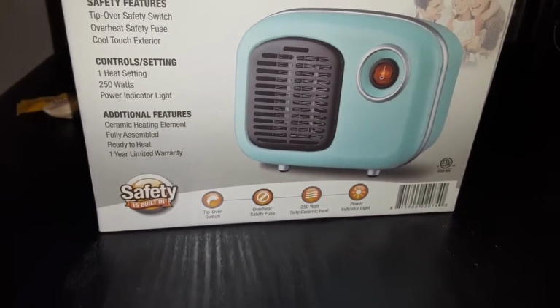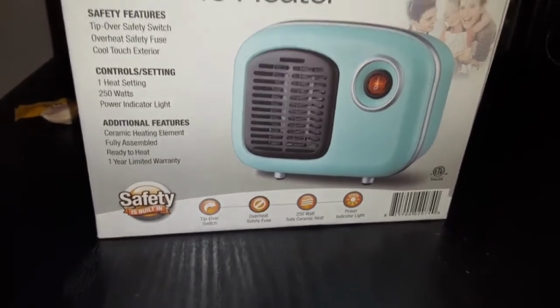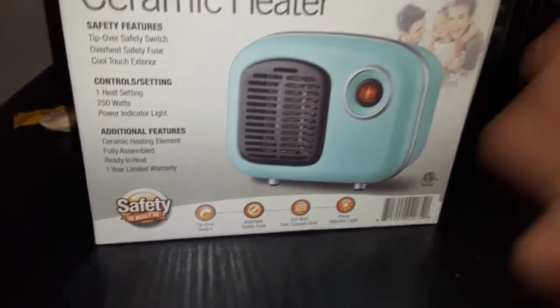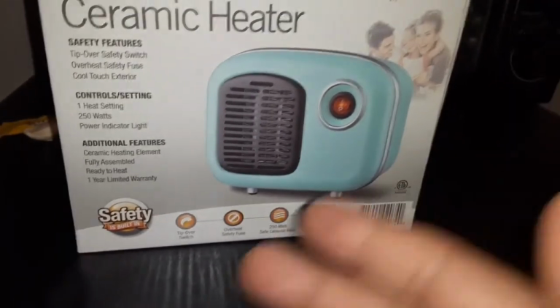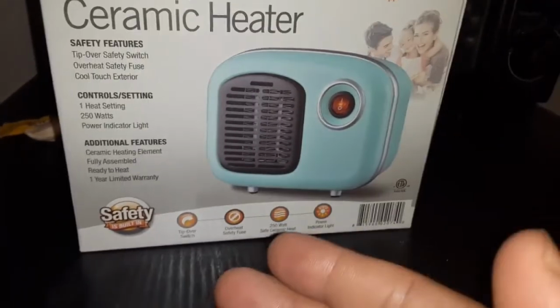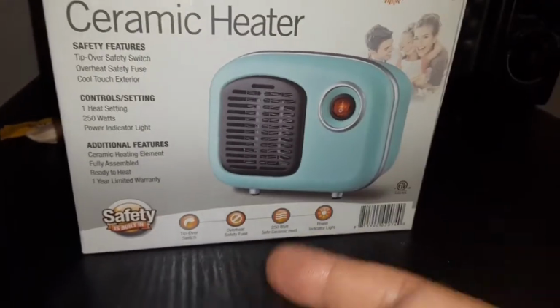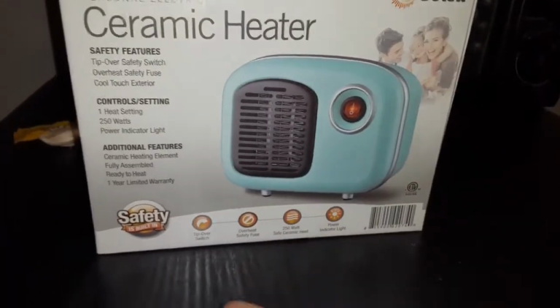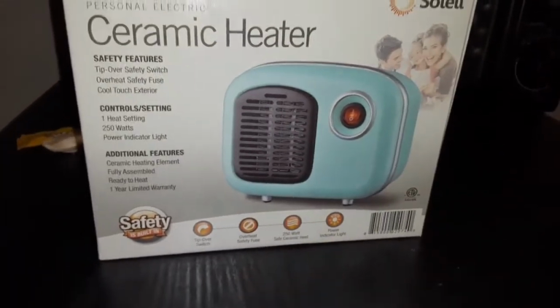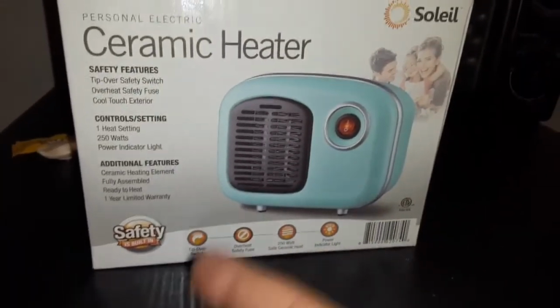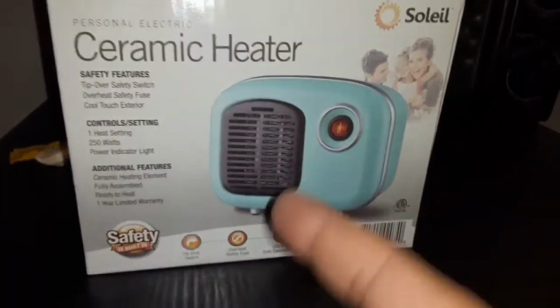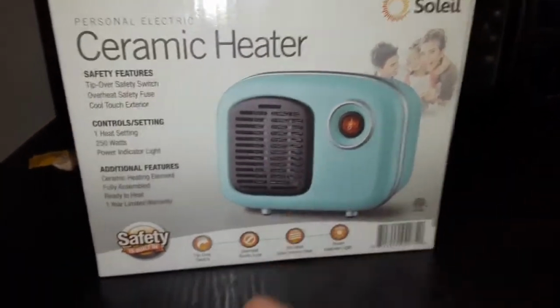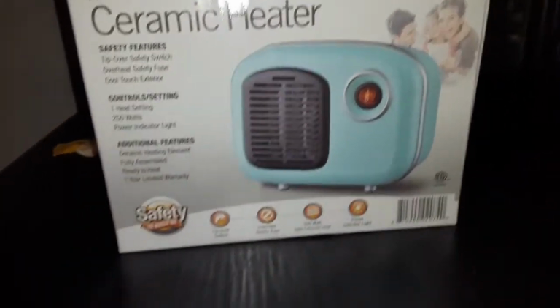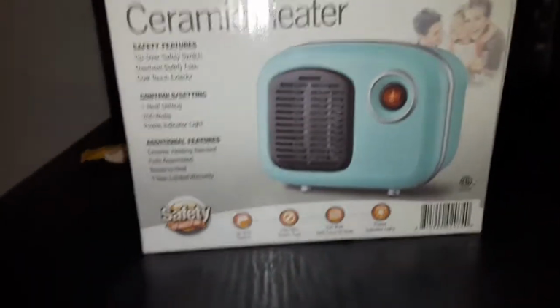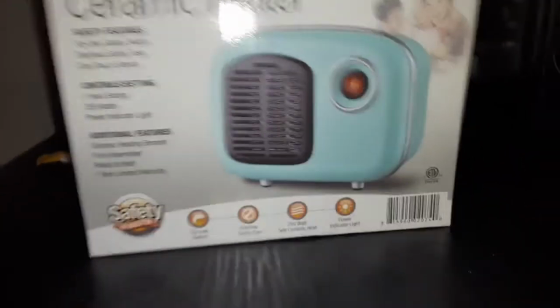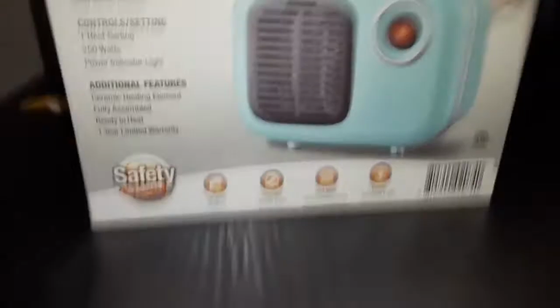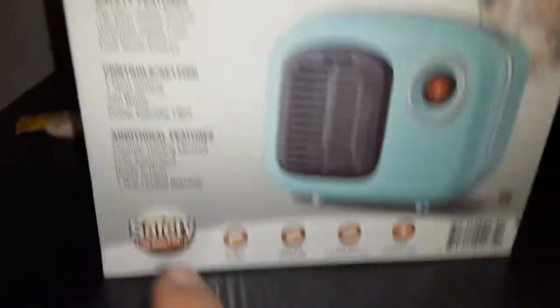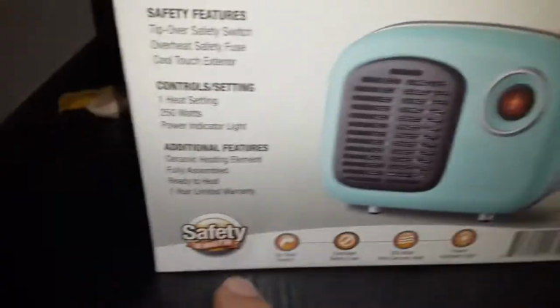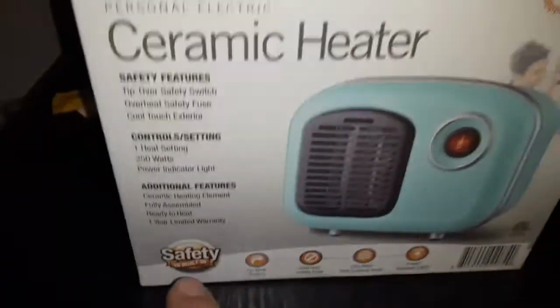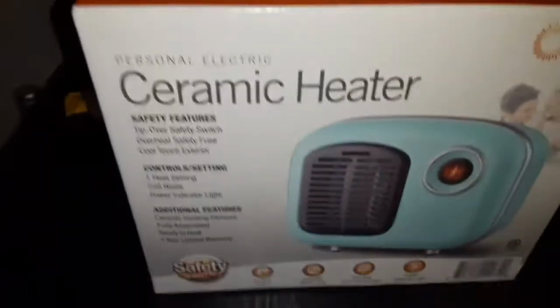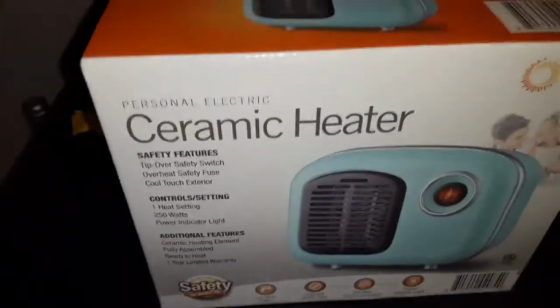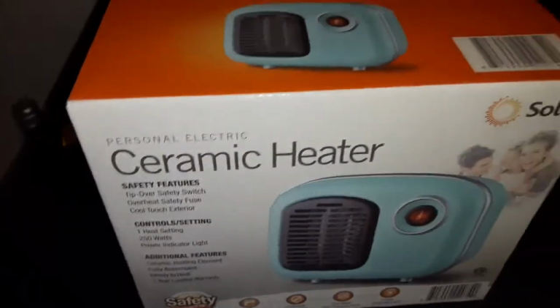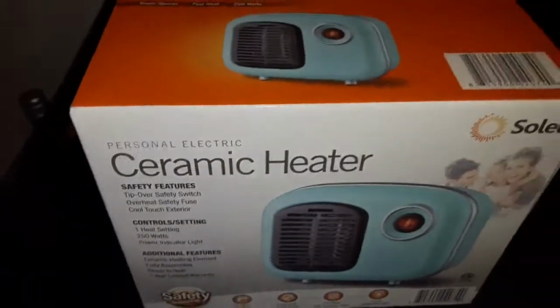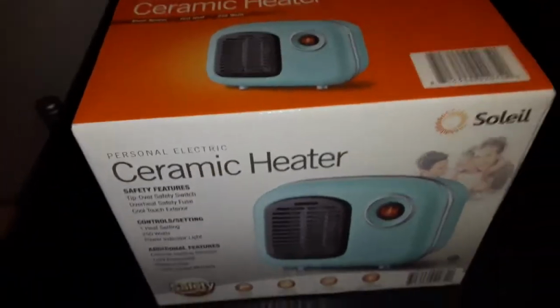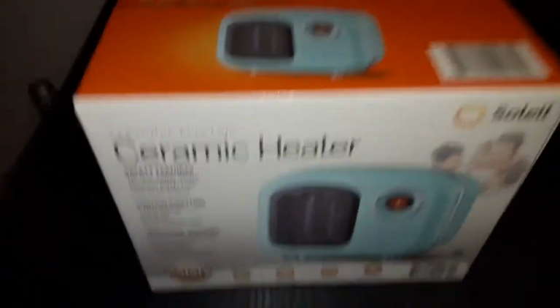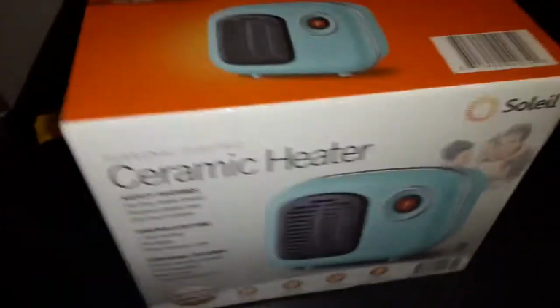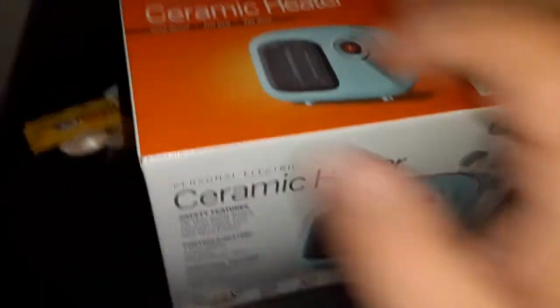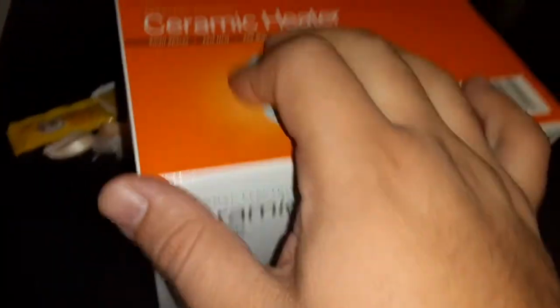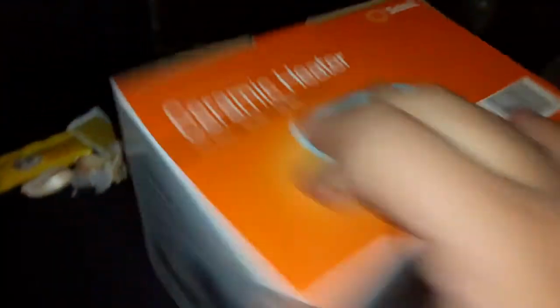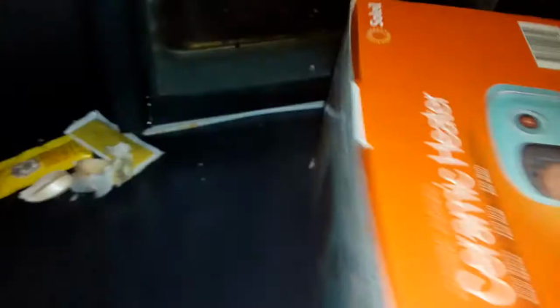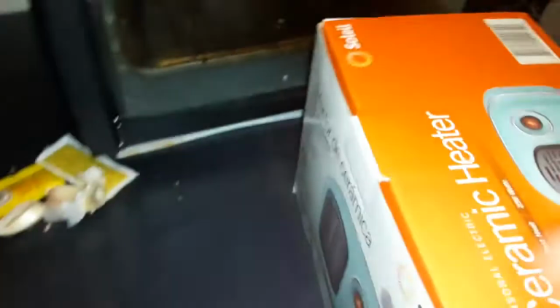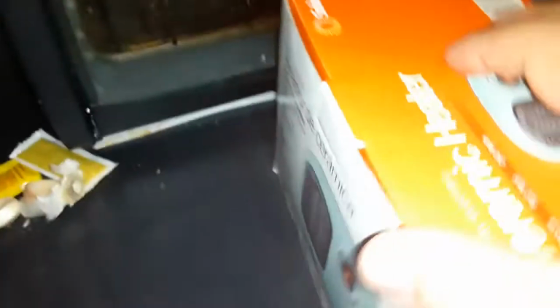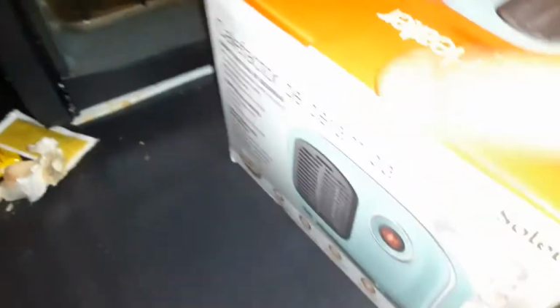It's fully assembled and ready to use. One-year limited warranty. So it's got the safety built-in in case it tips over or anything like that.